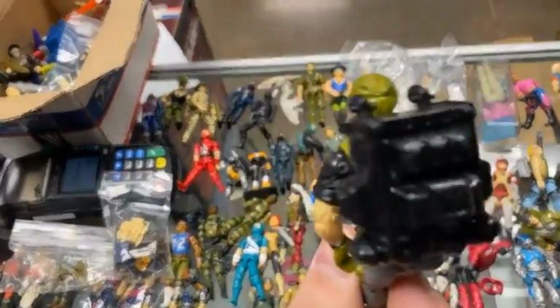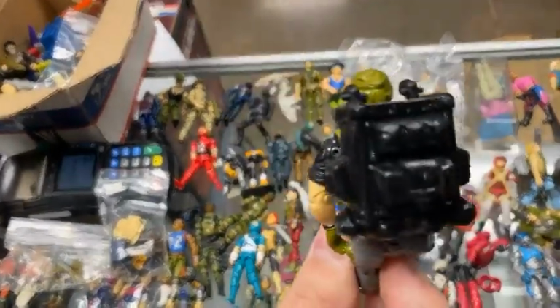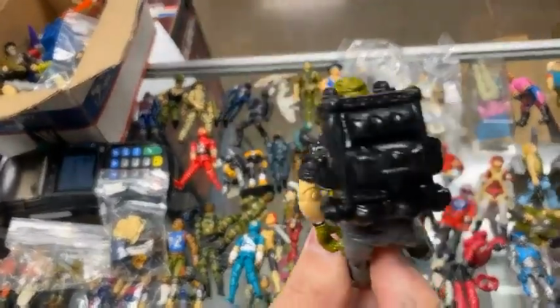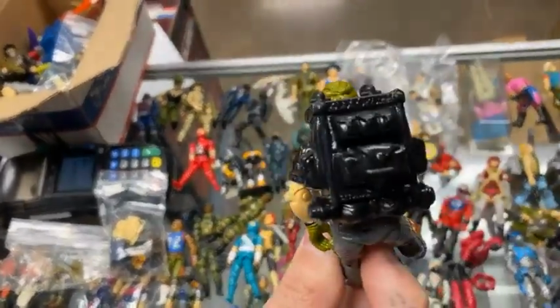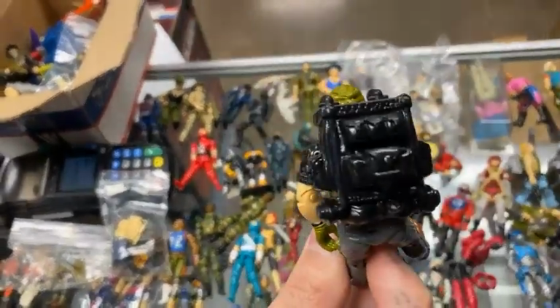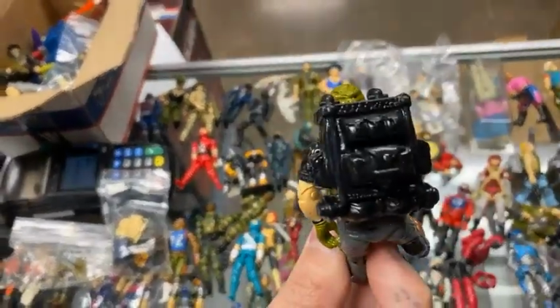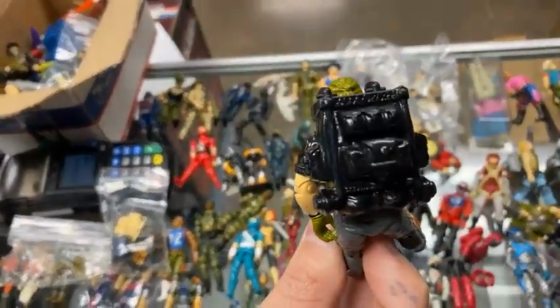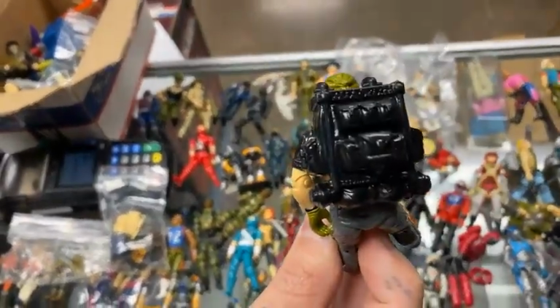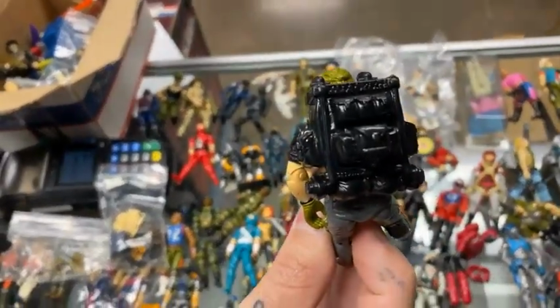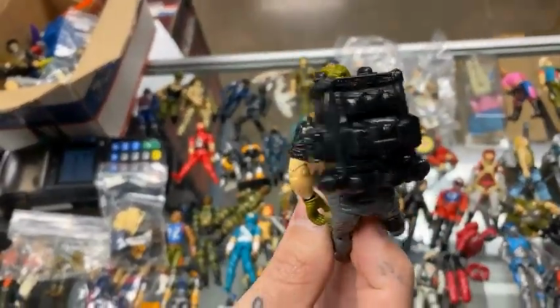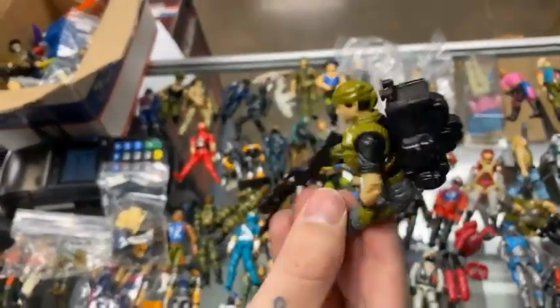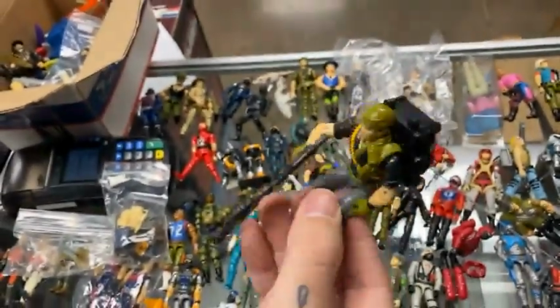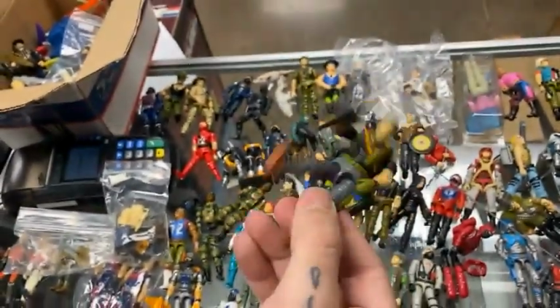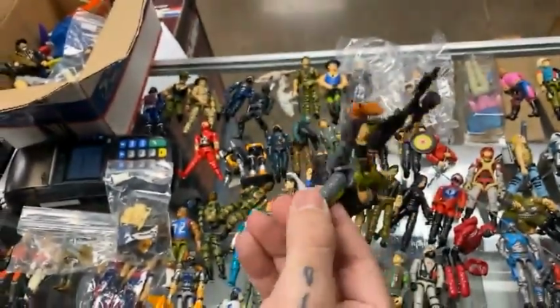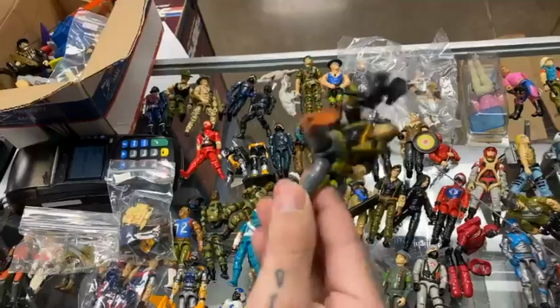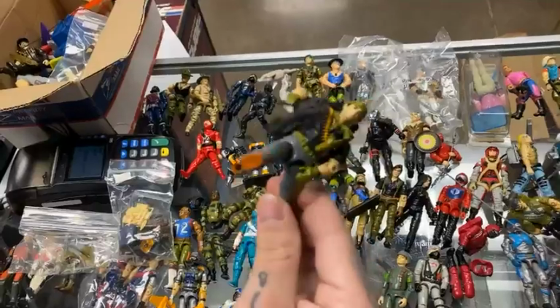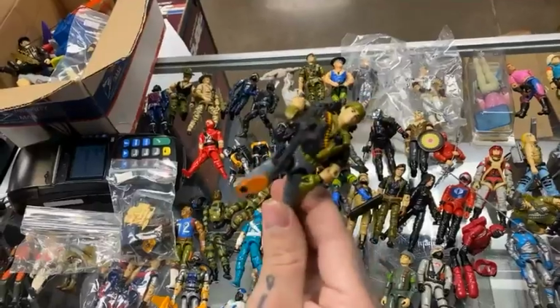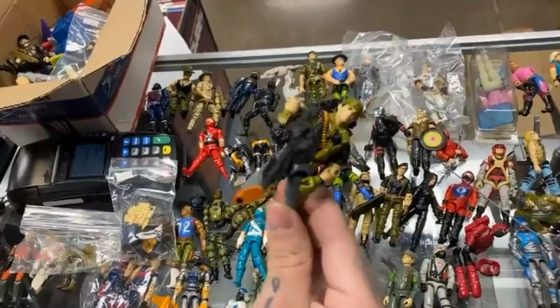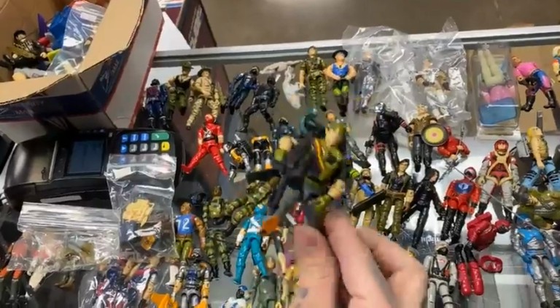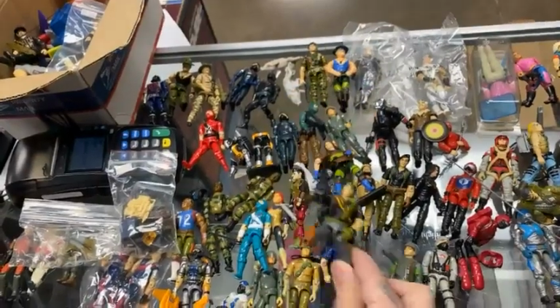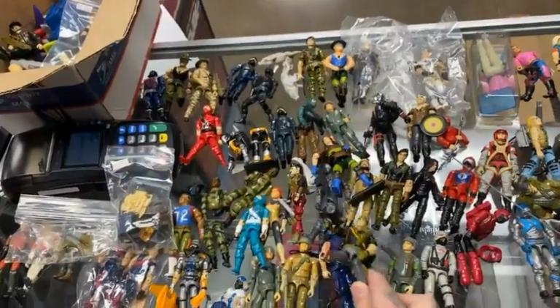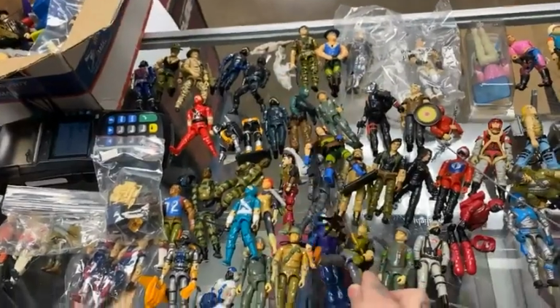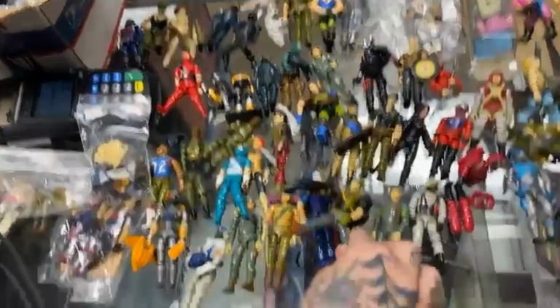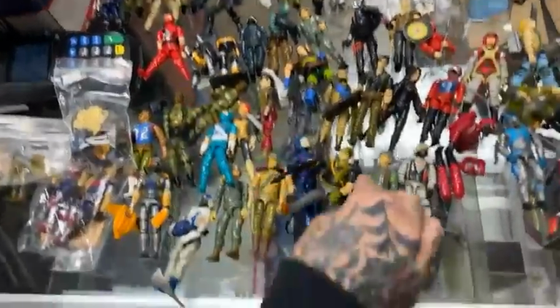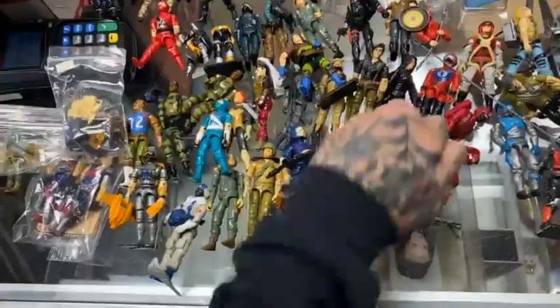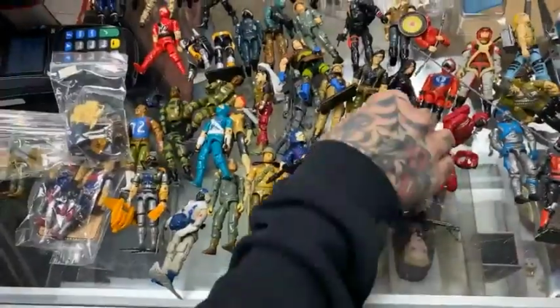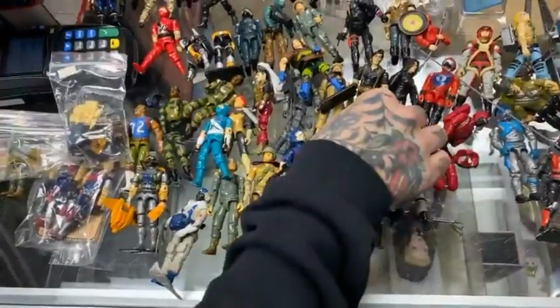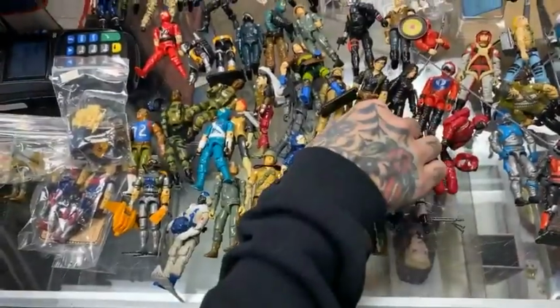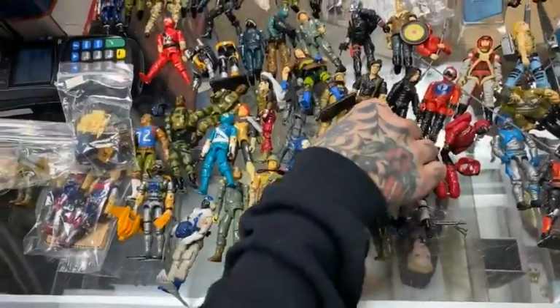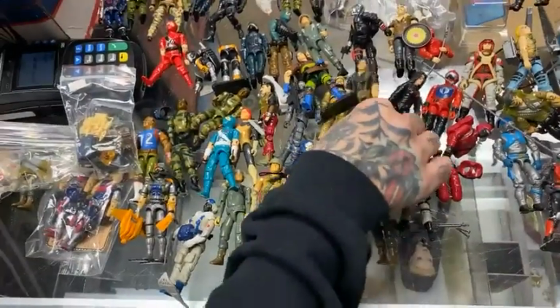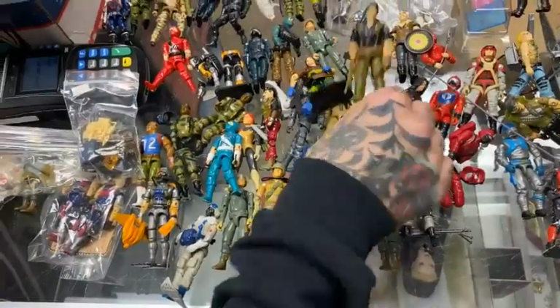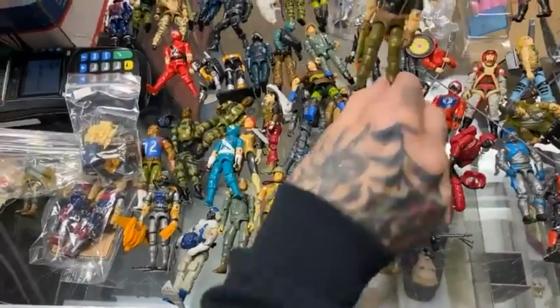Another really cool figure — Tunnel Rat. Really nice condition. Looked like he was doing yoga there.